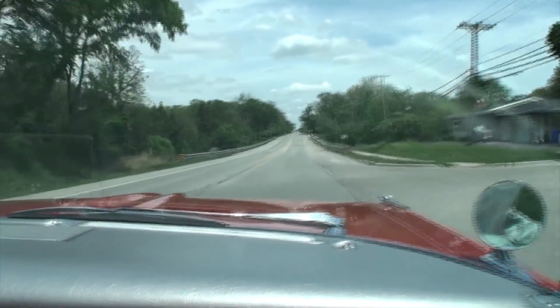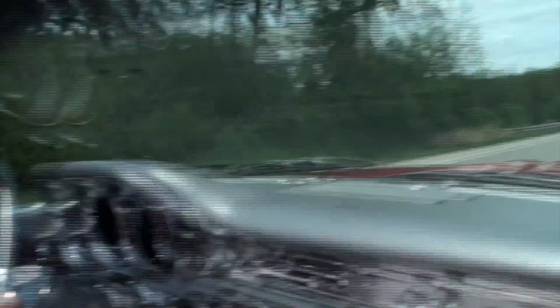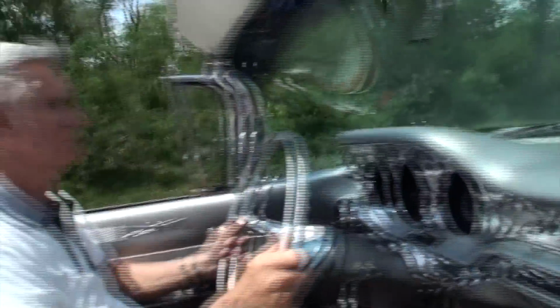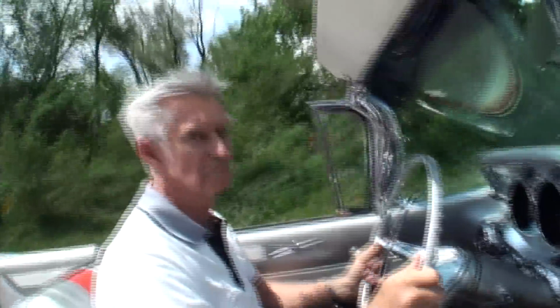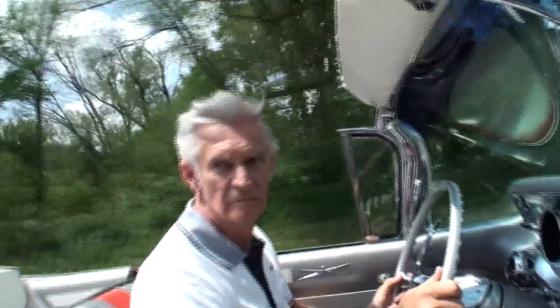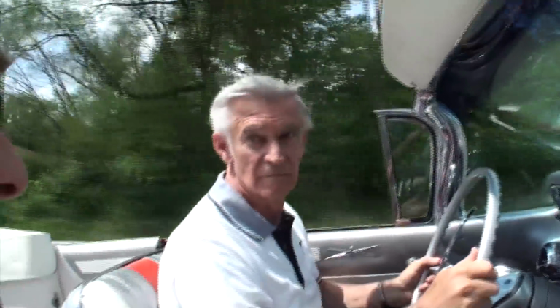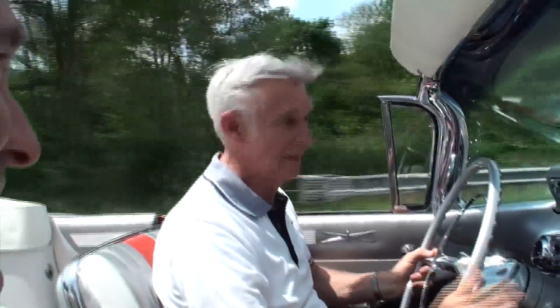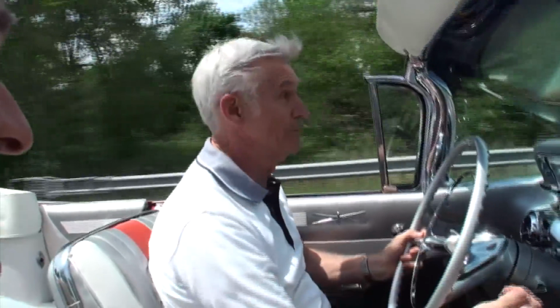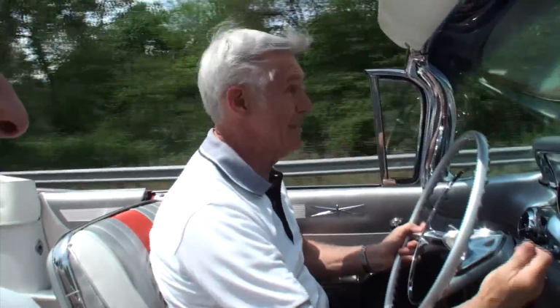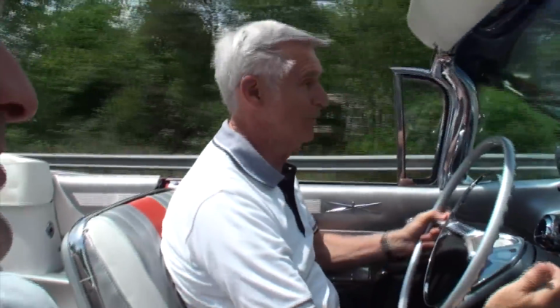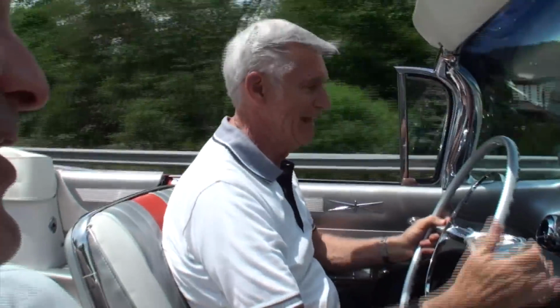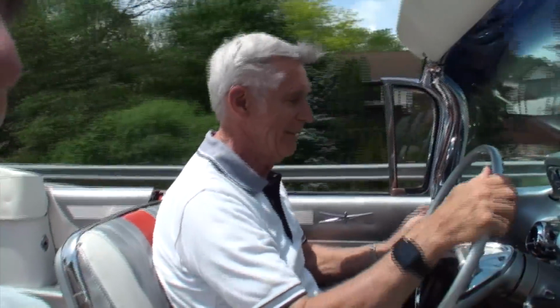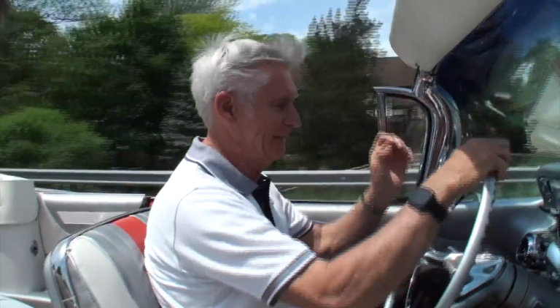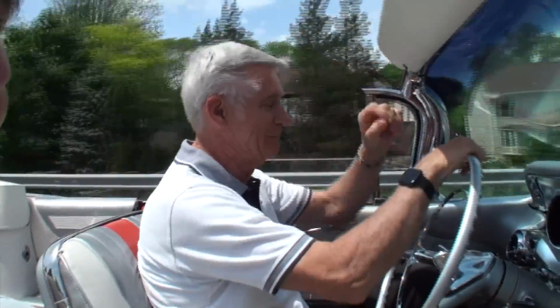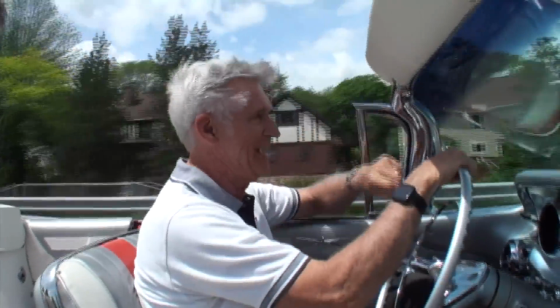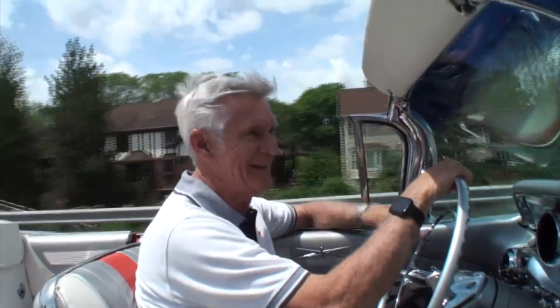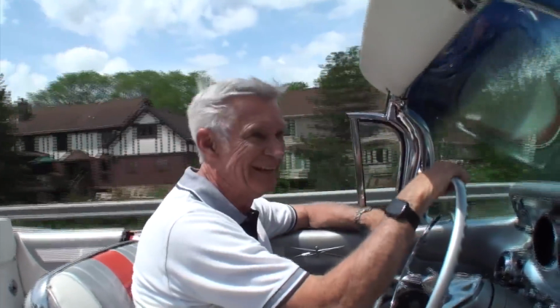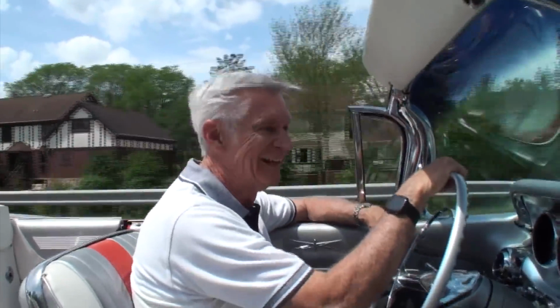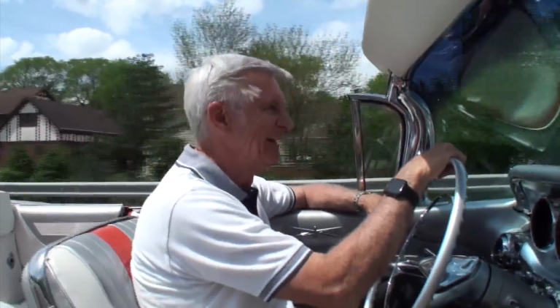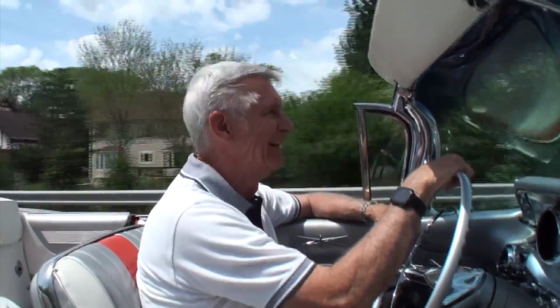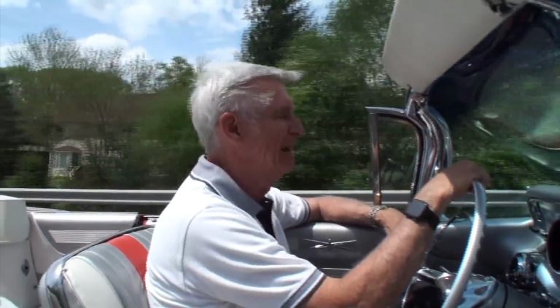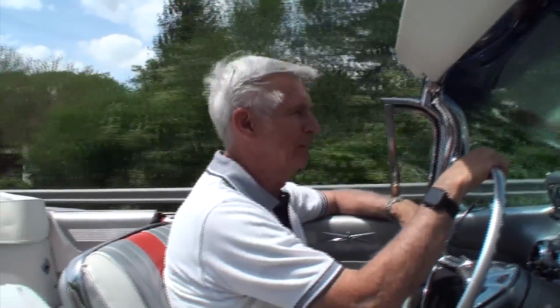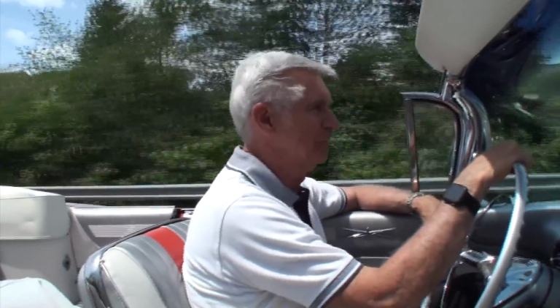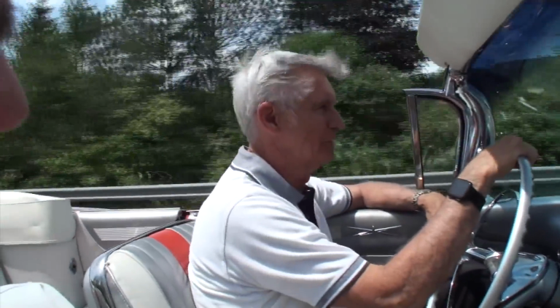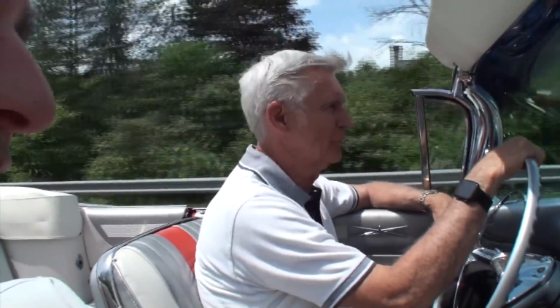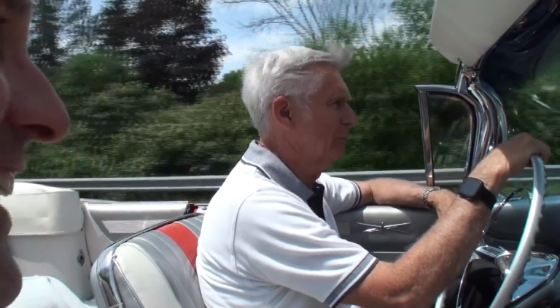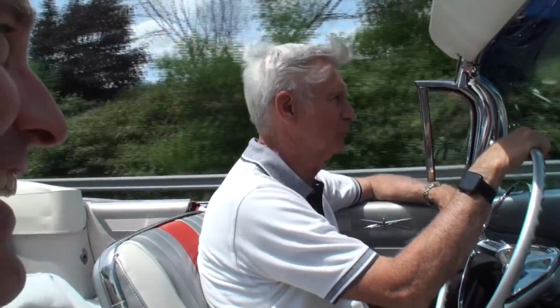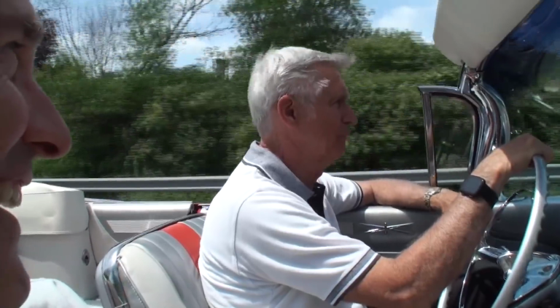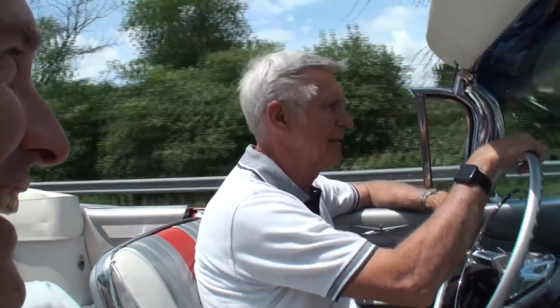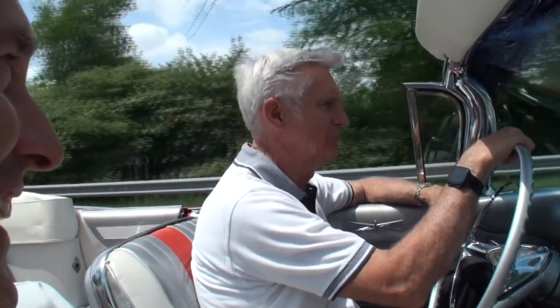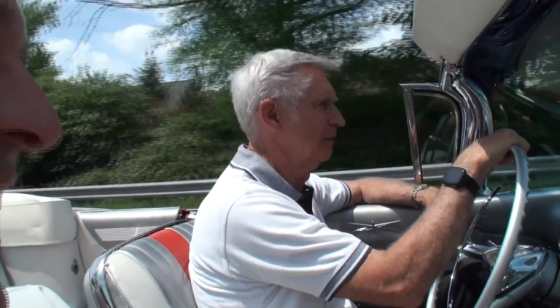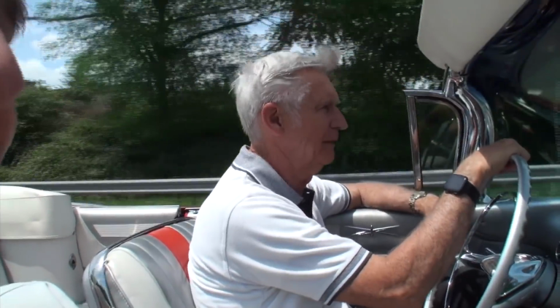That was pretty good, George. Yeah, that was pretty good. Not too bad. I'm just going to scrape the tires a little bit.